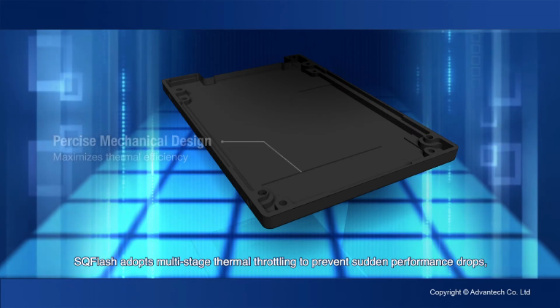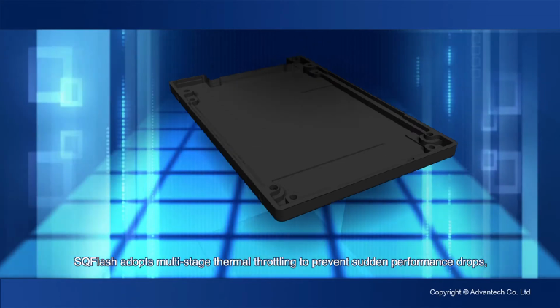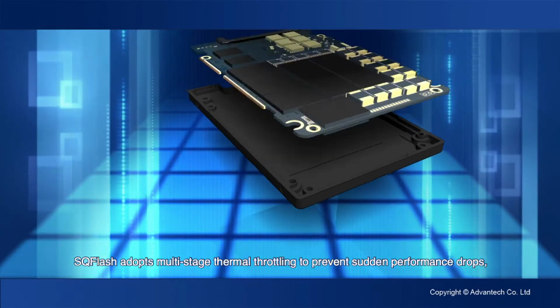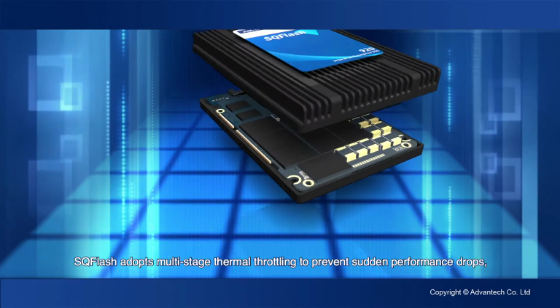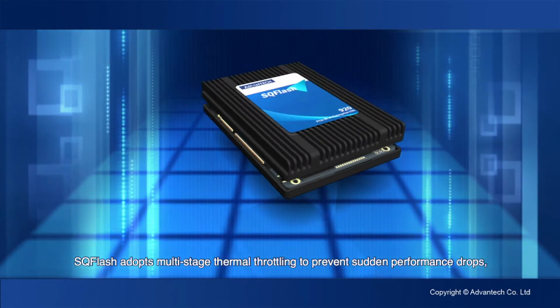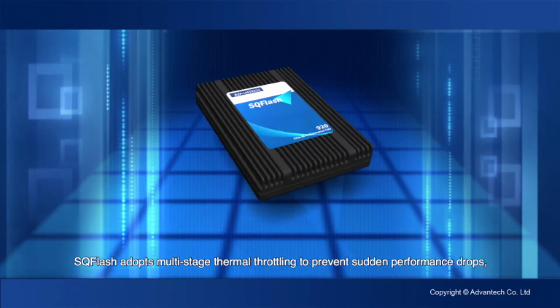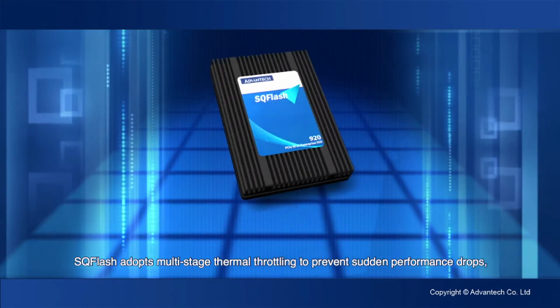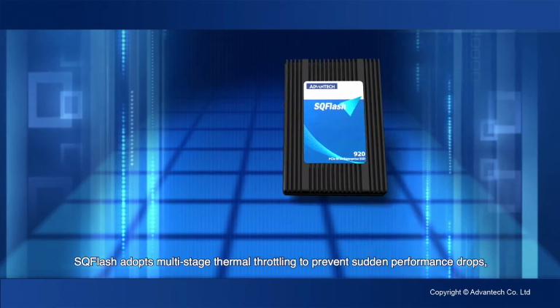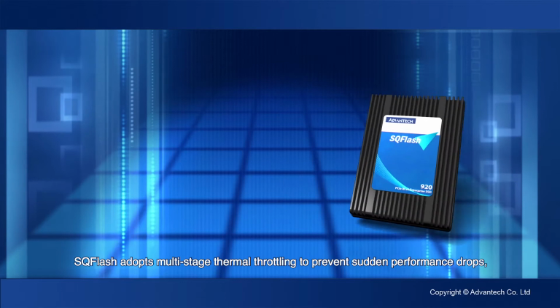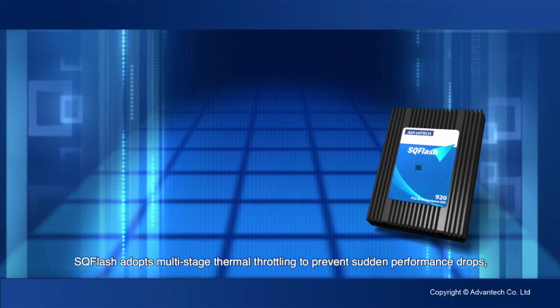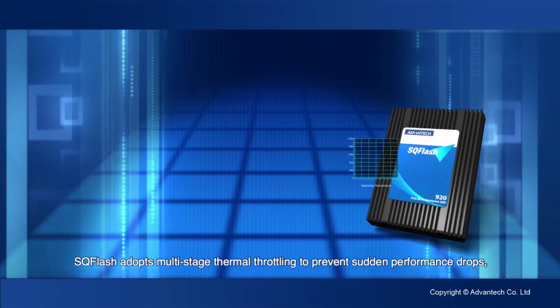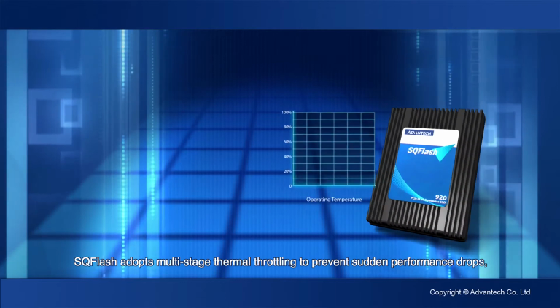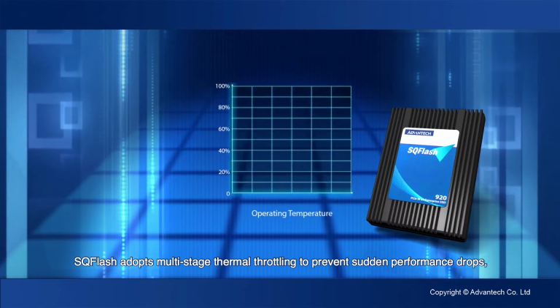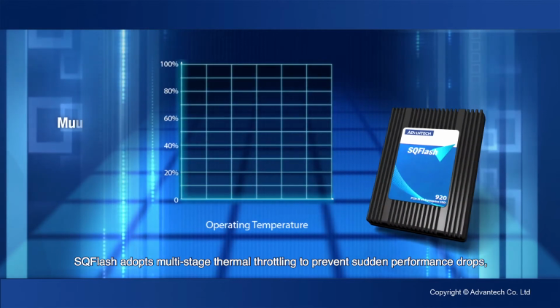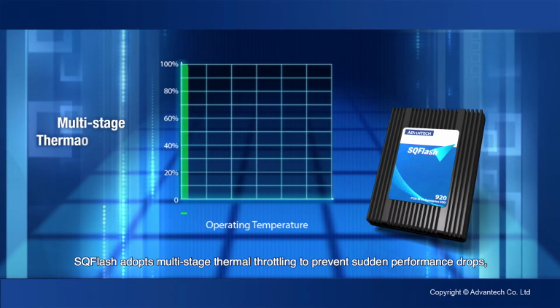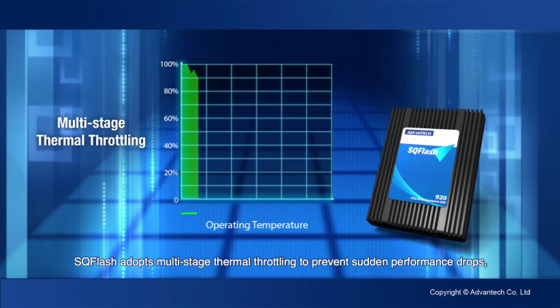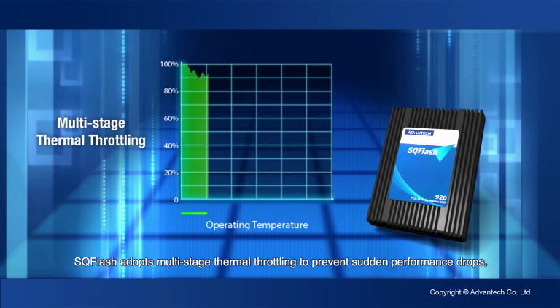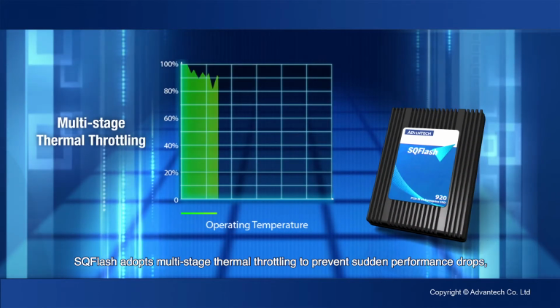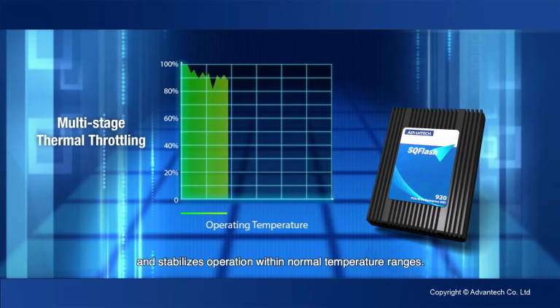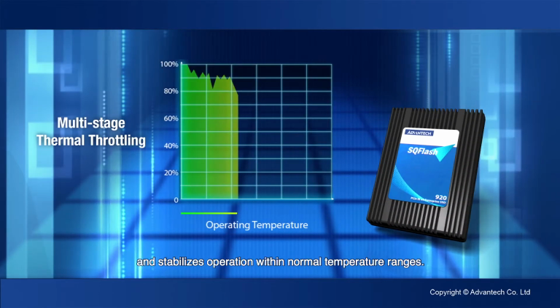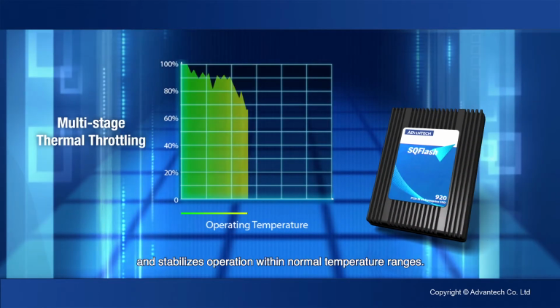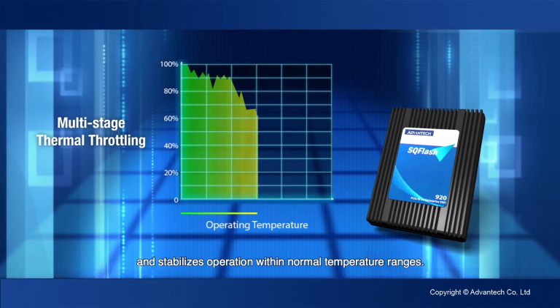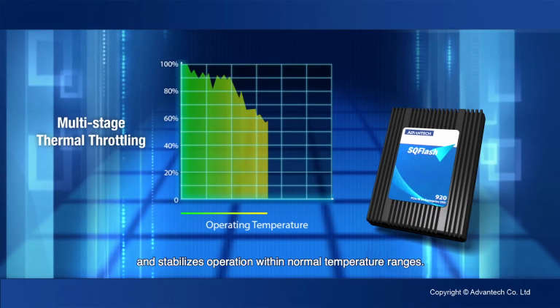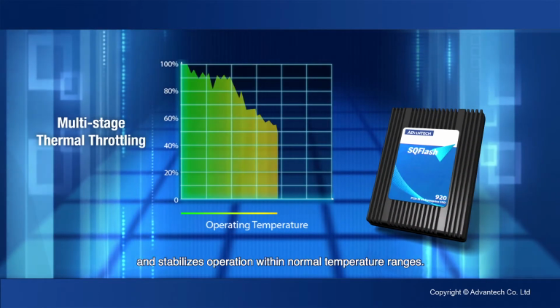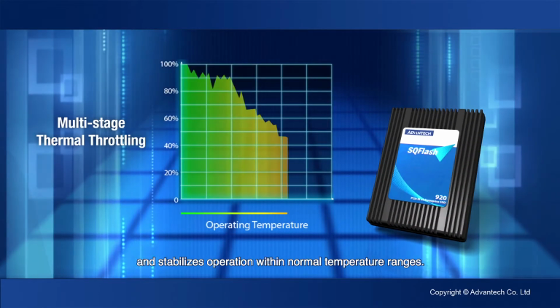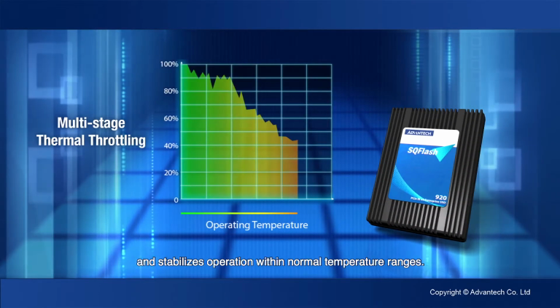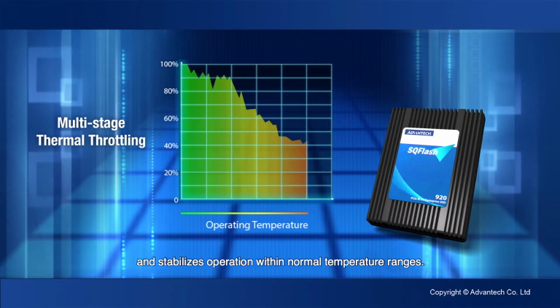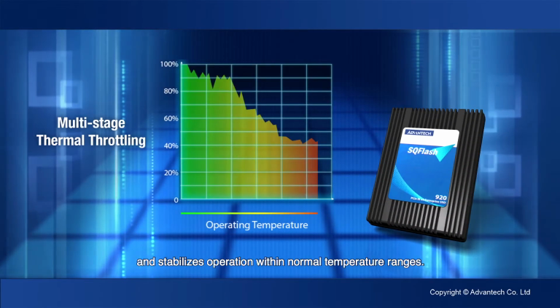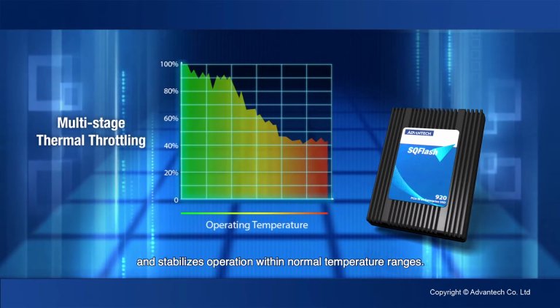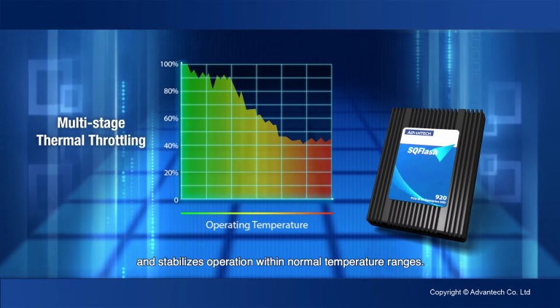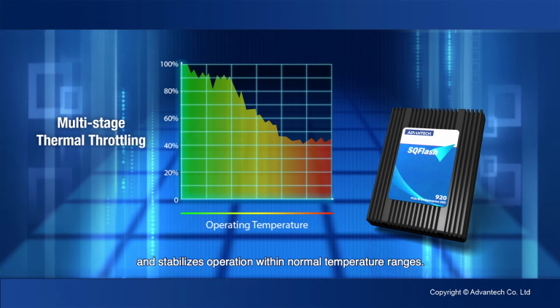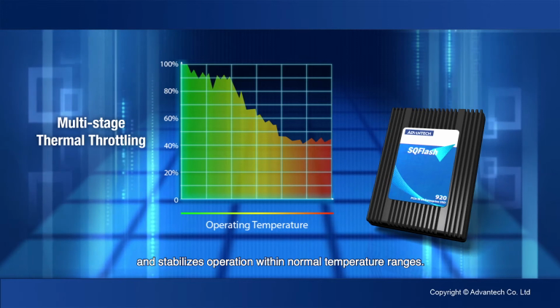SQ Flash adopts multi-stage thermal throttling to prevent sudden performance drops and stabilizes operation within normal temperature ranges.